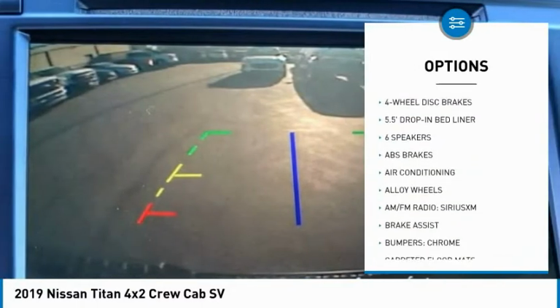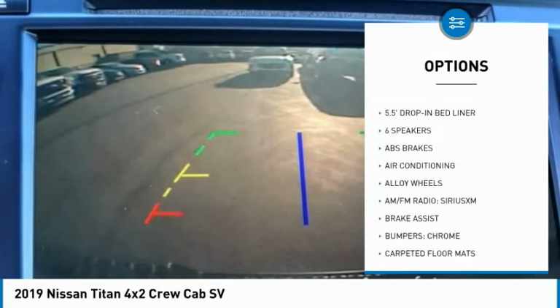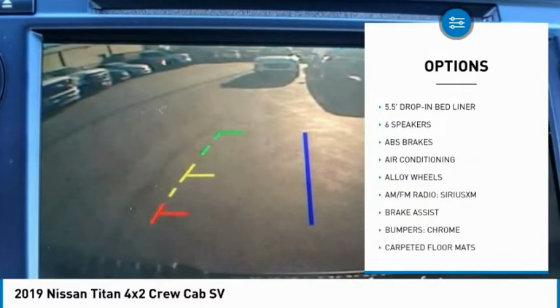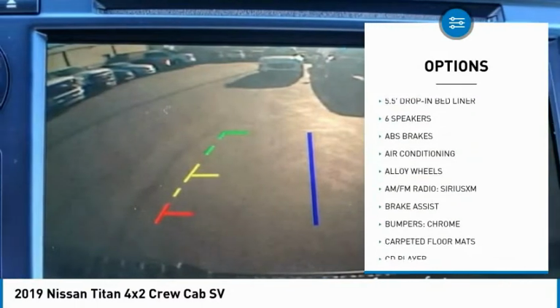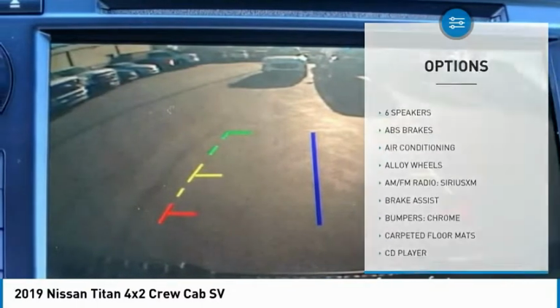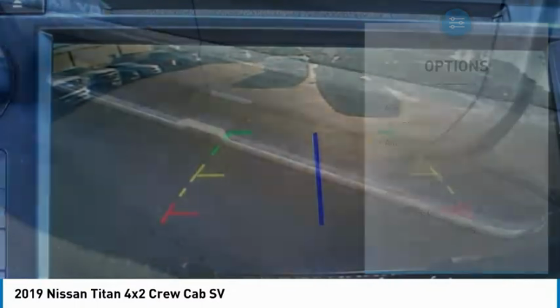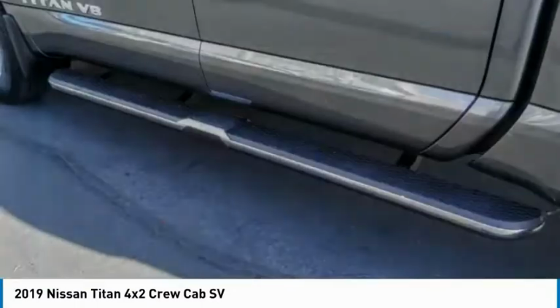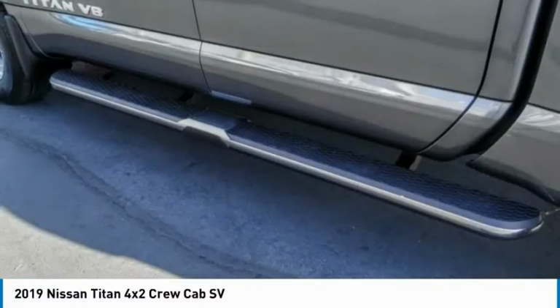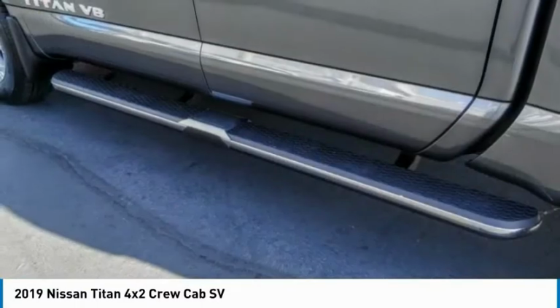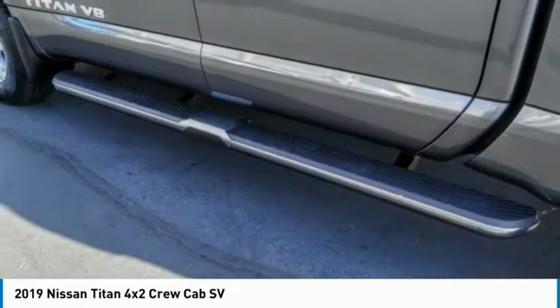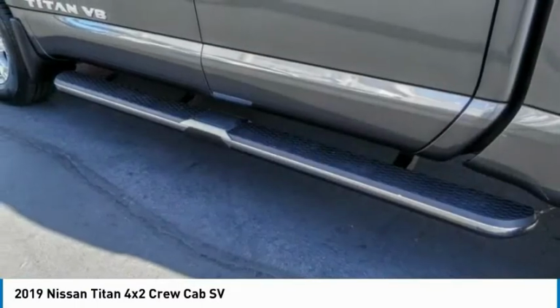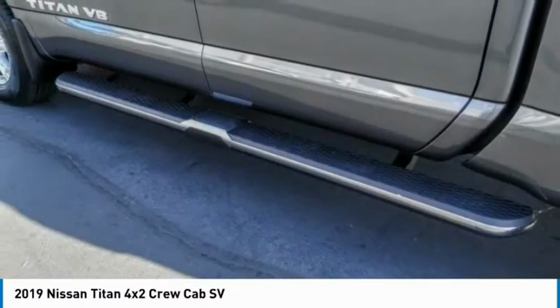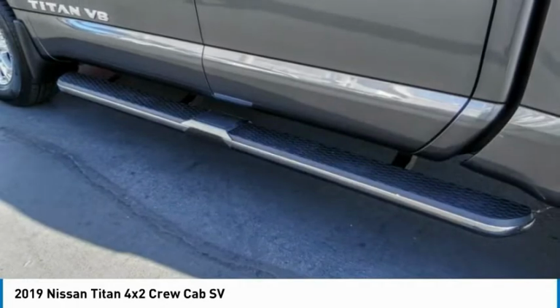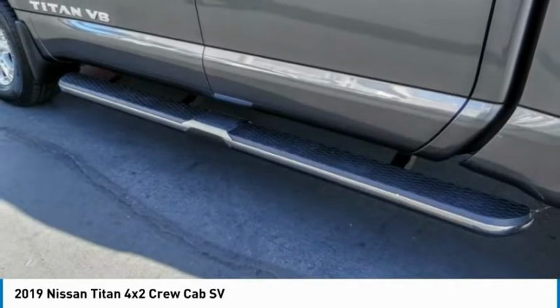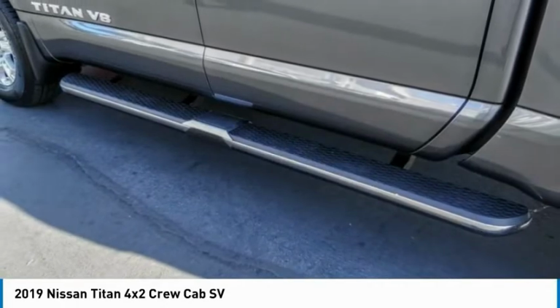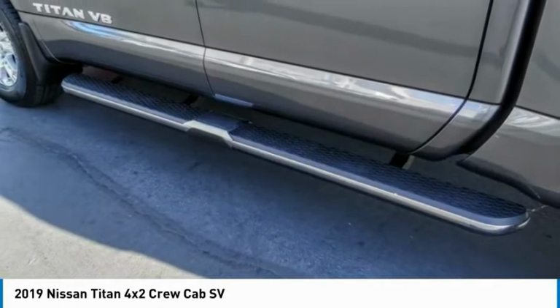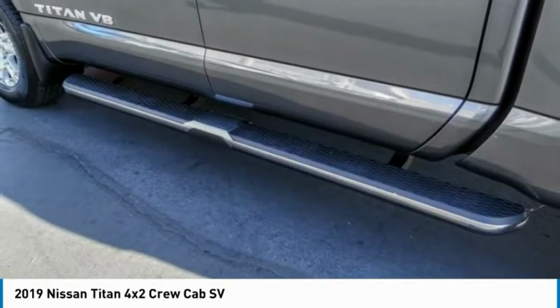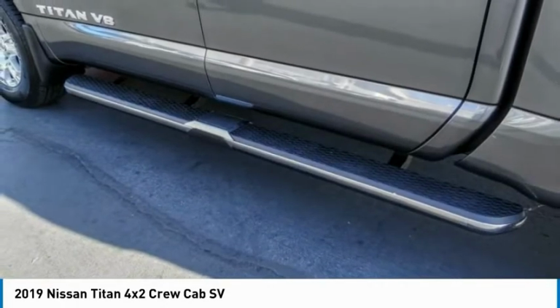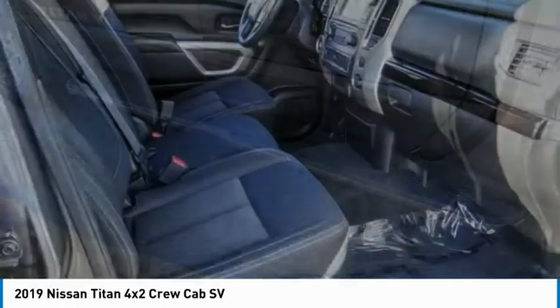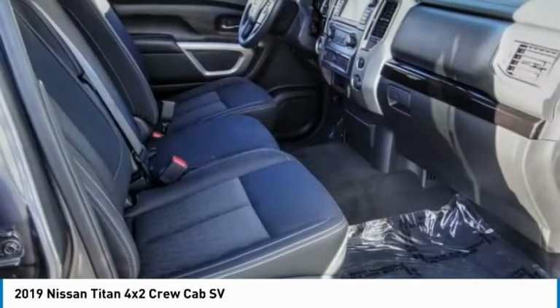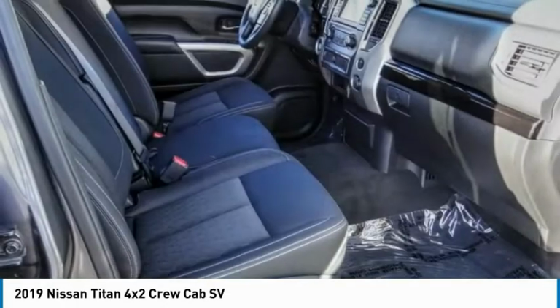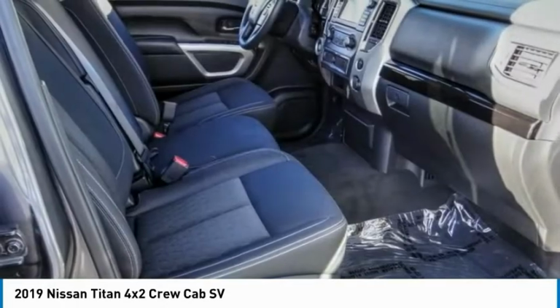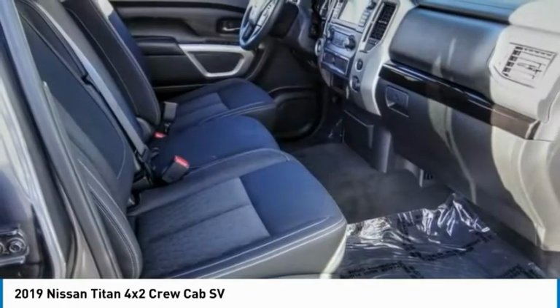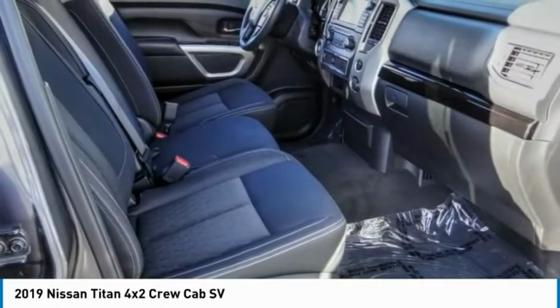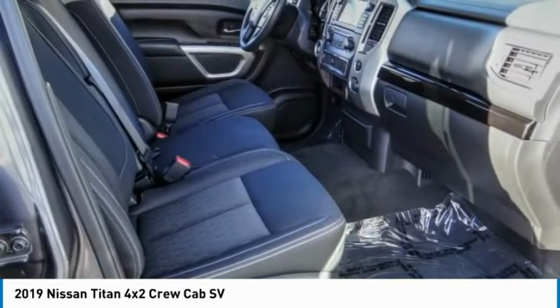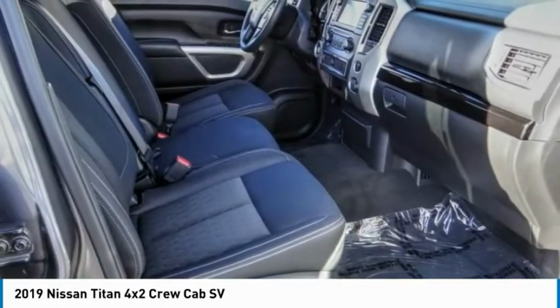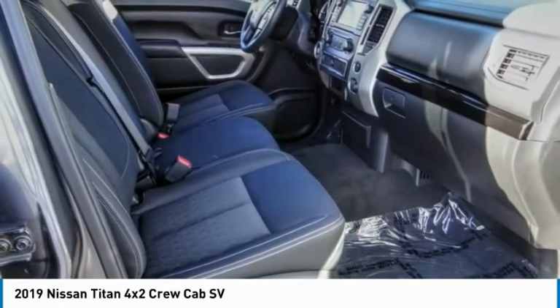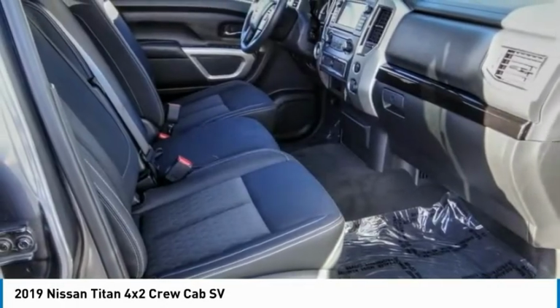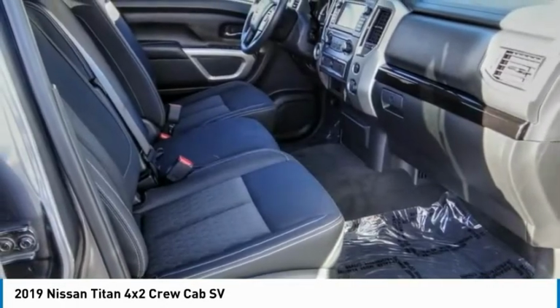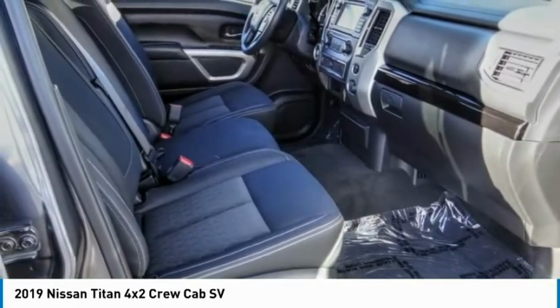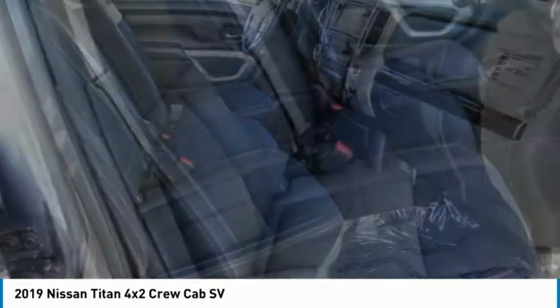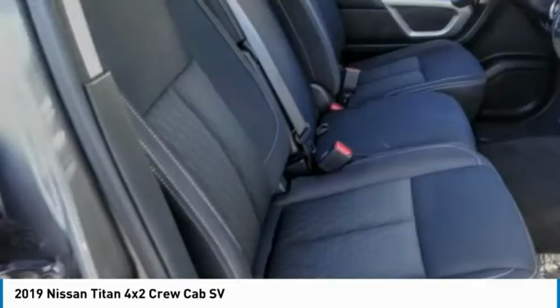Remote keyless entry, front wheel independent suspension, speed control, four-wheel disc brakes. Come take a test drive today.